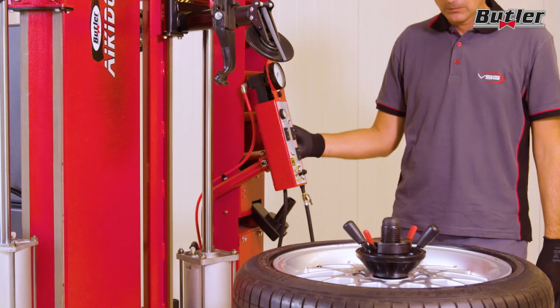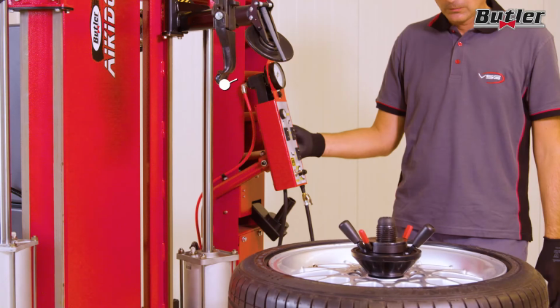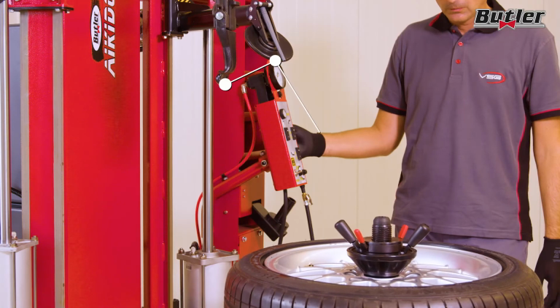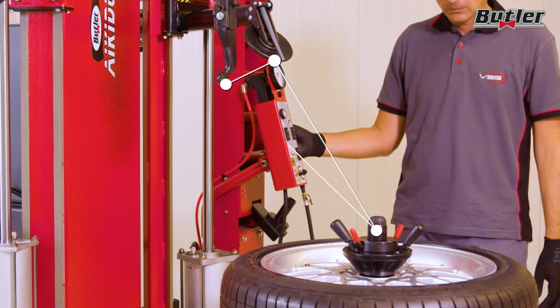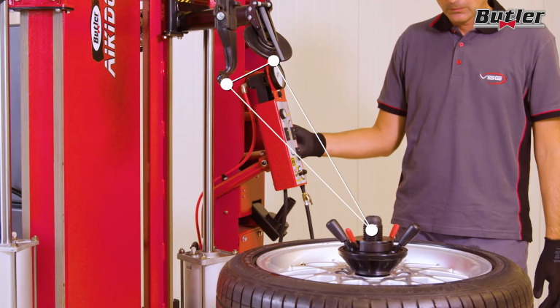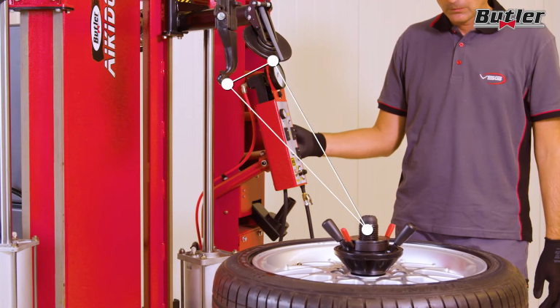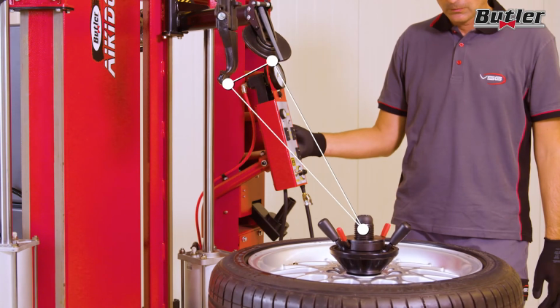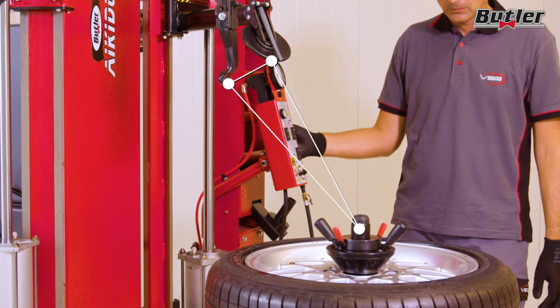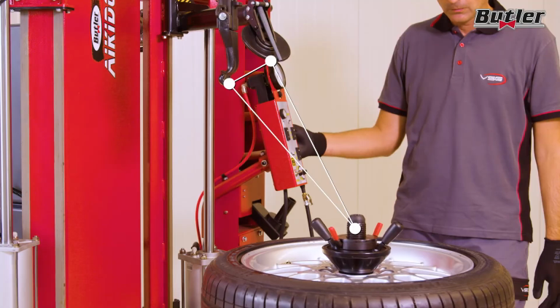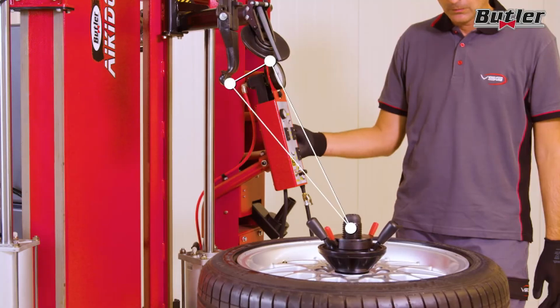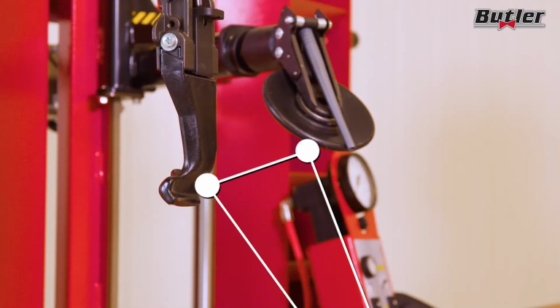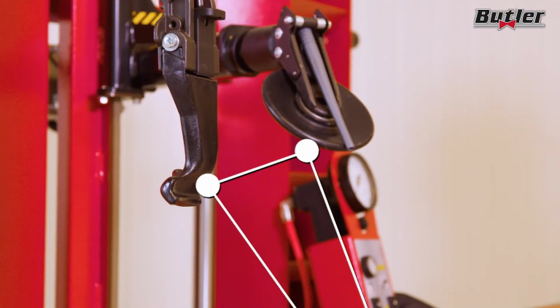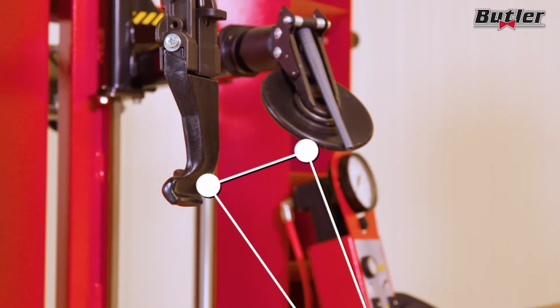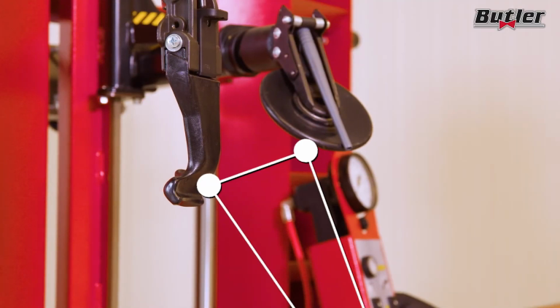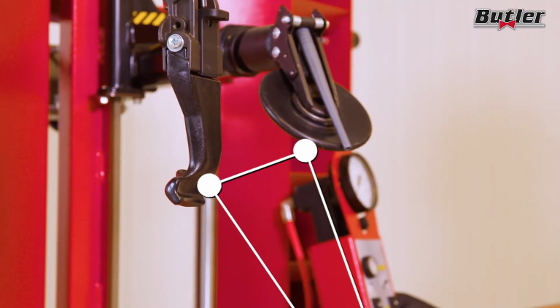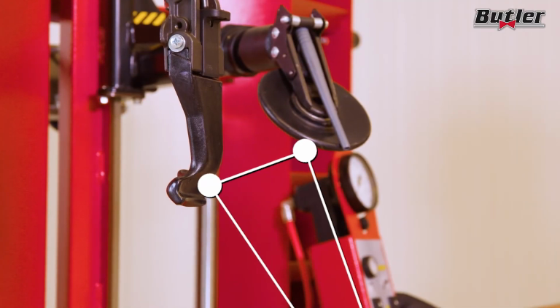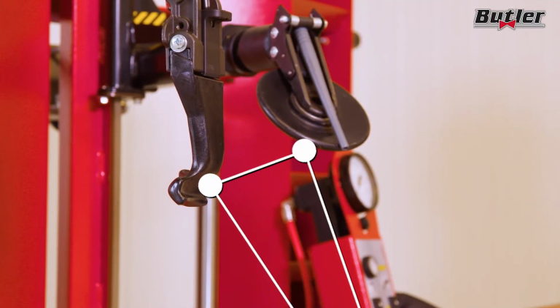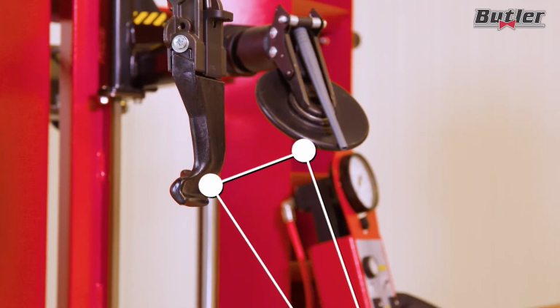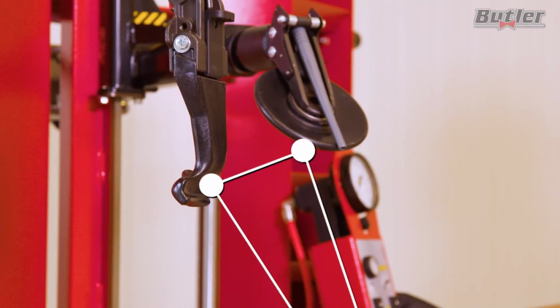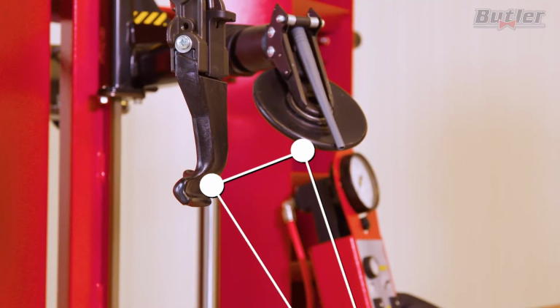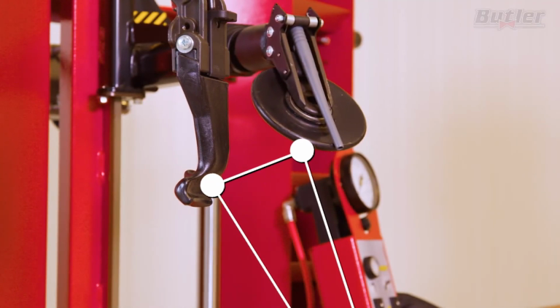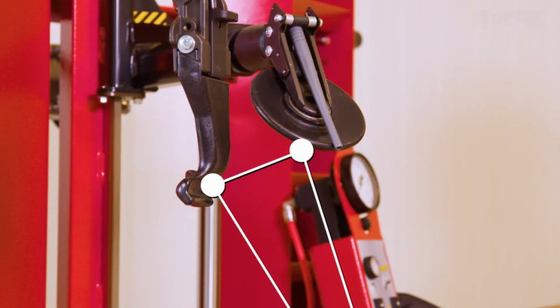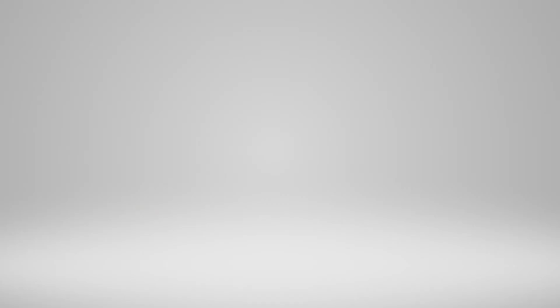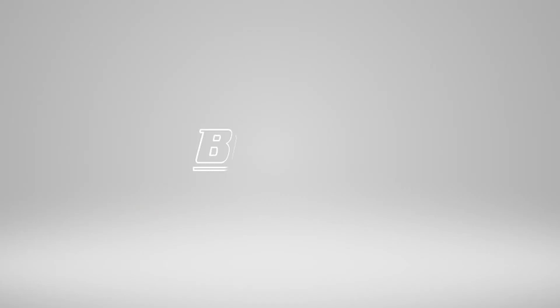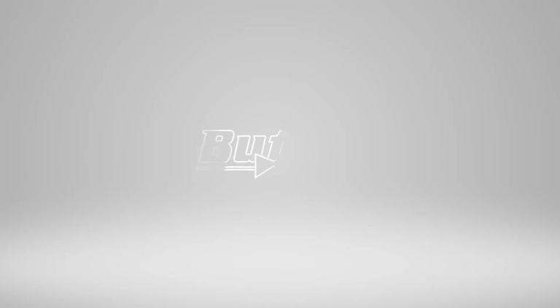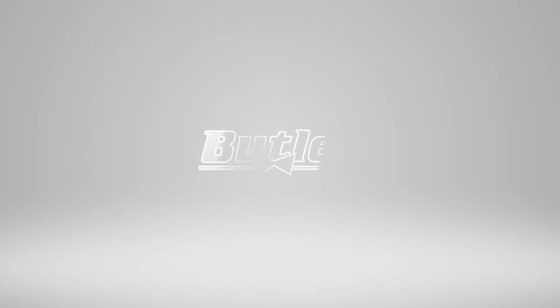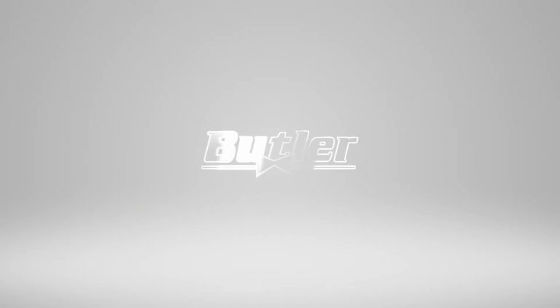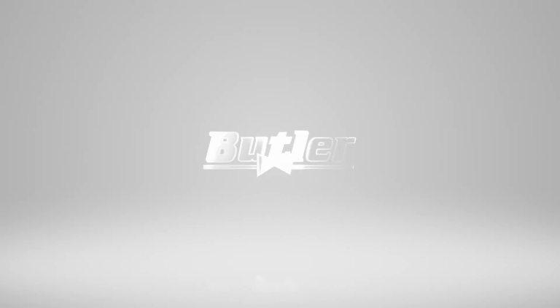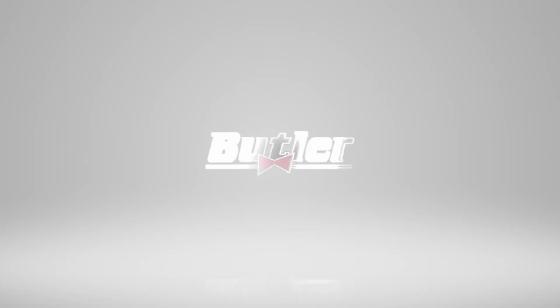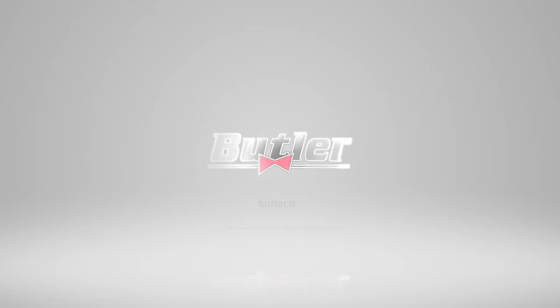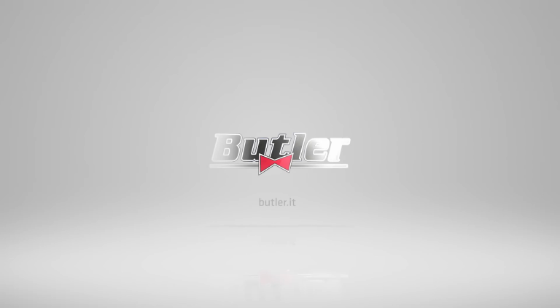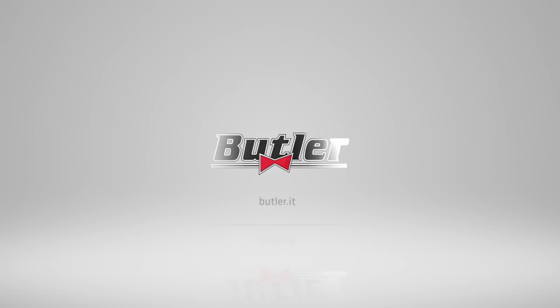Mechanical synchronization of the arms ensures they are always pointed to the center of the wheel. For more information, visit us online.